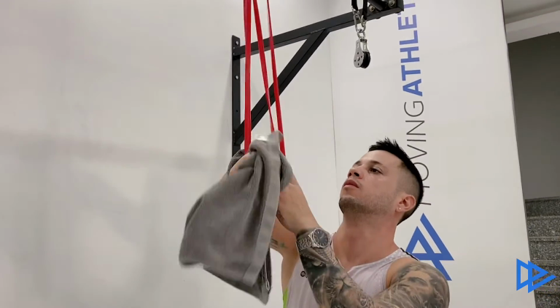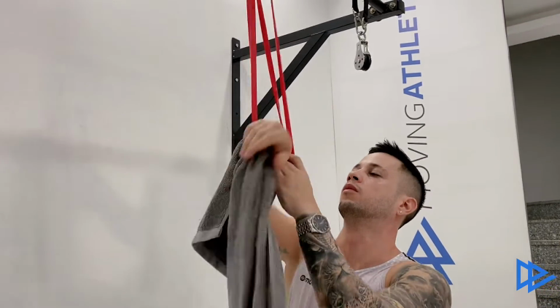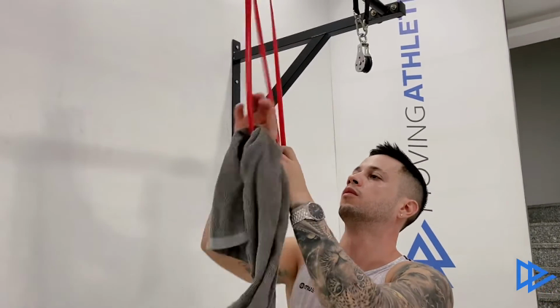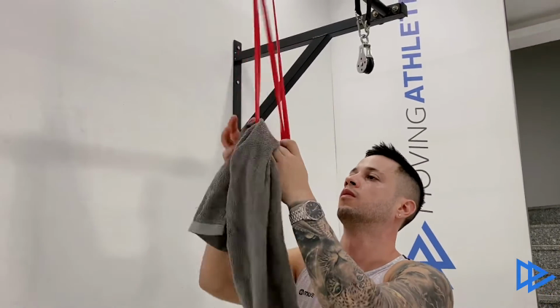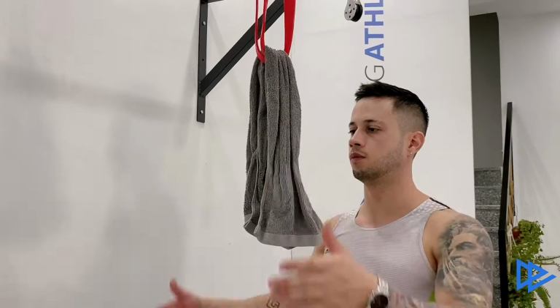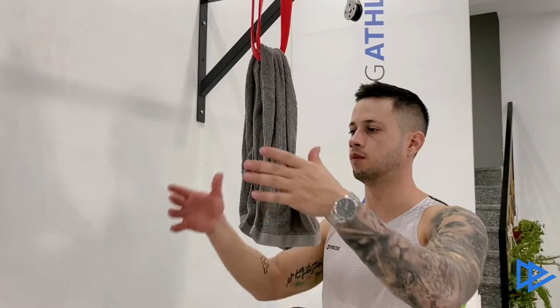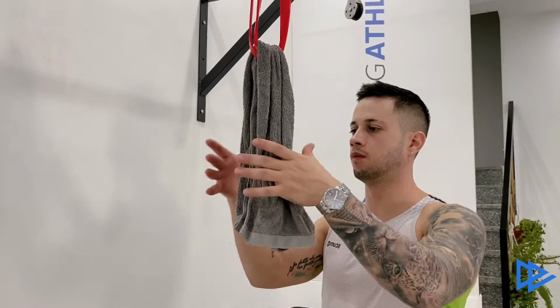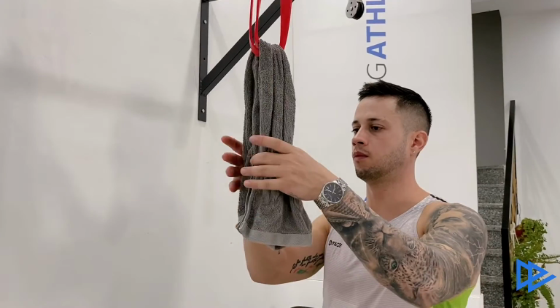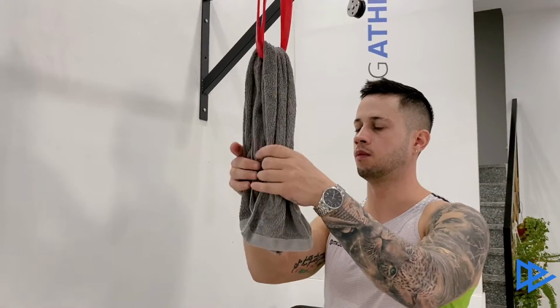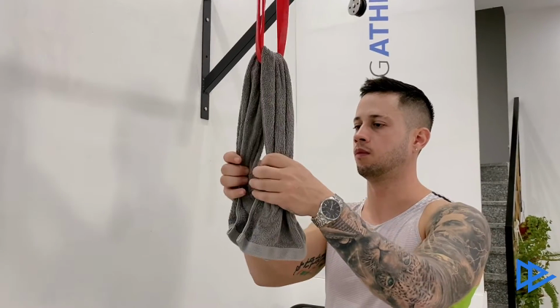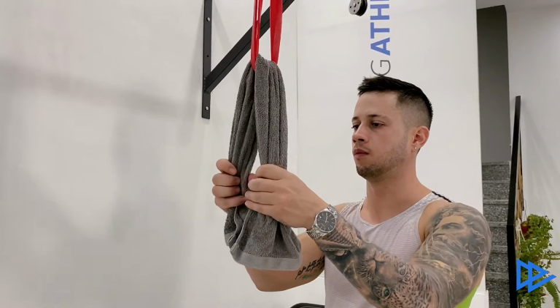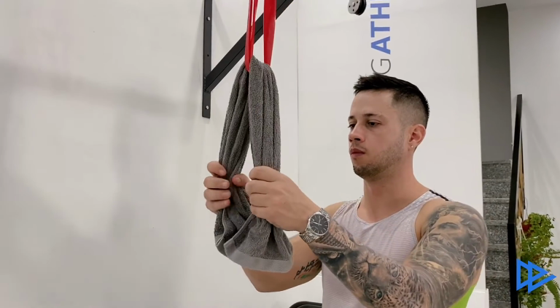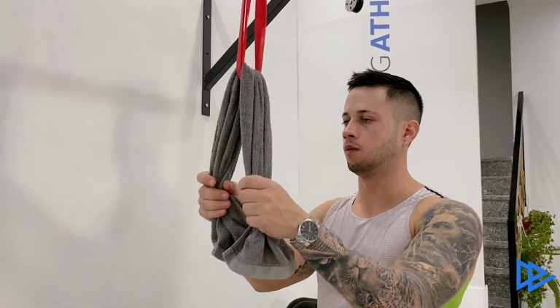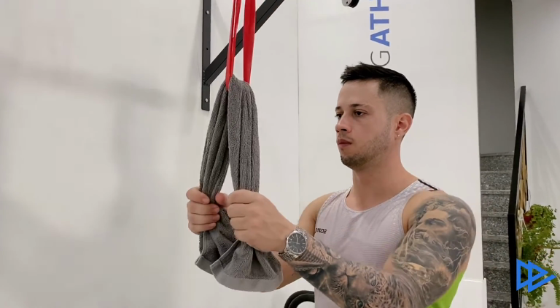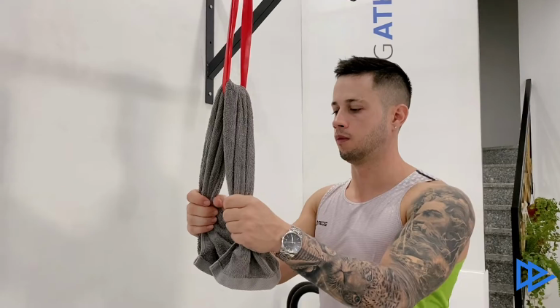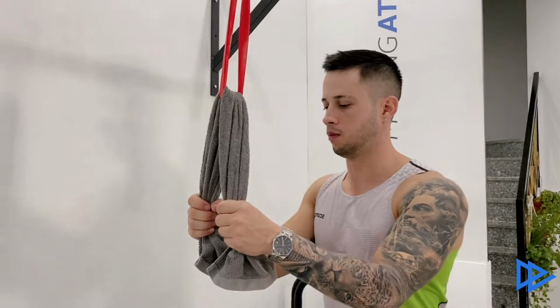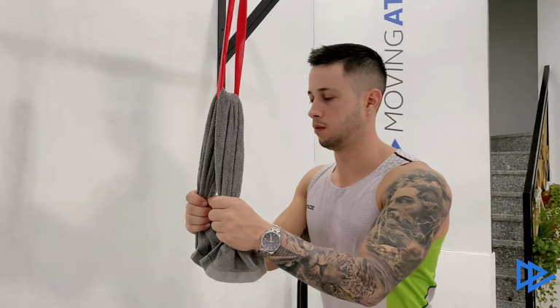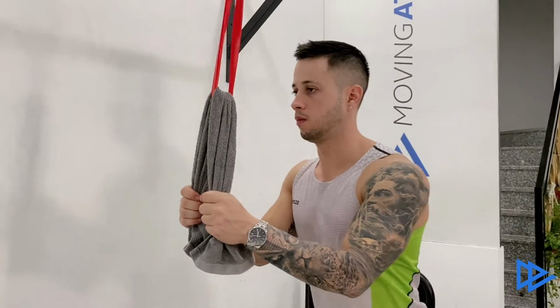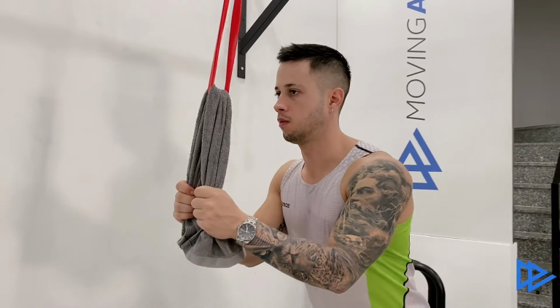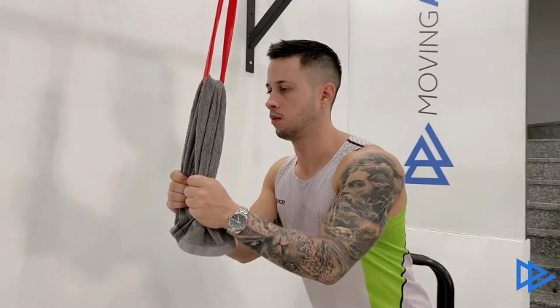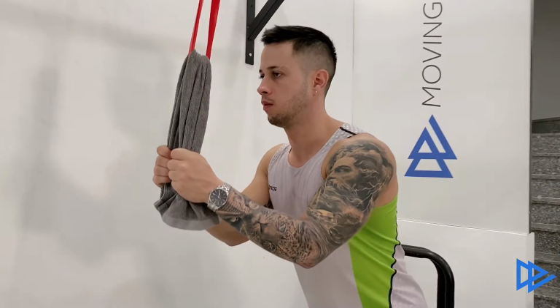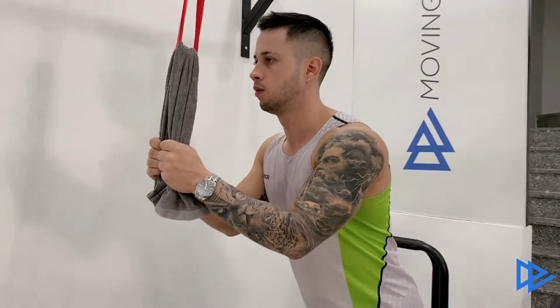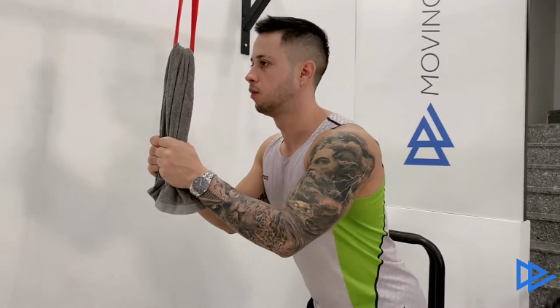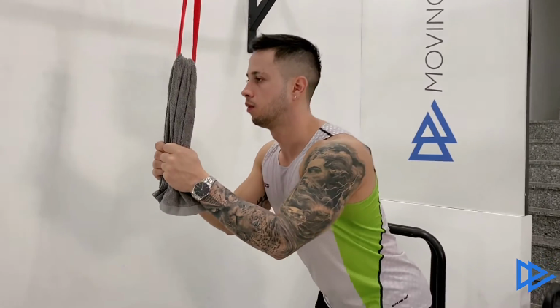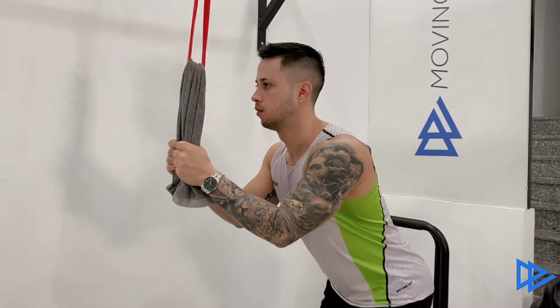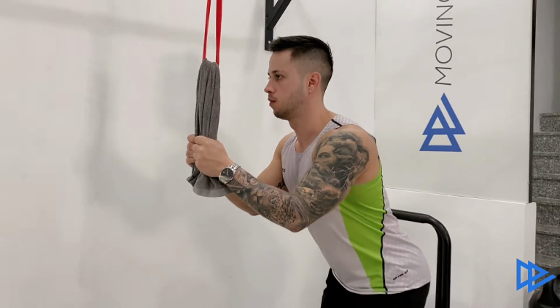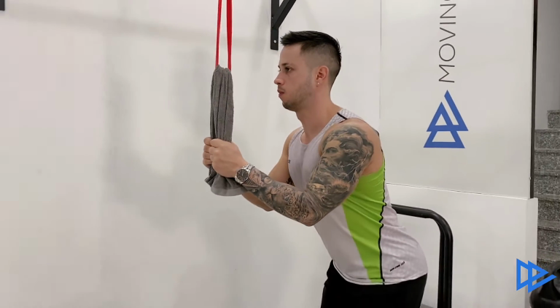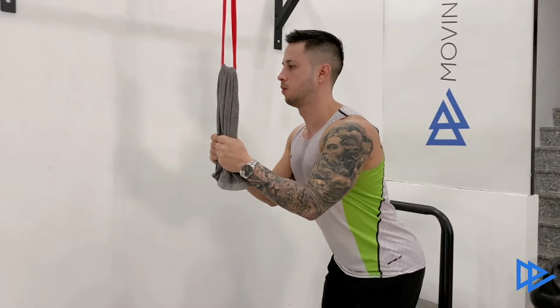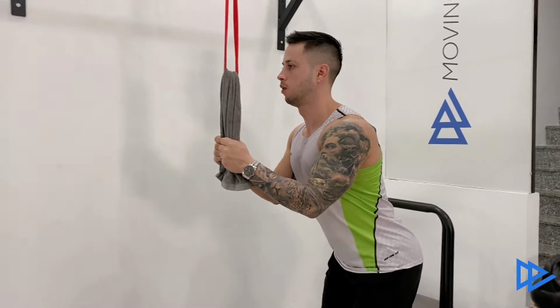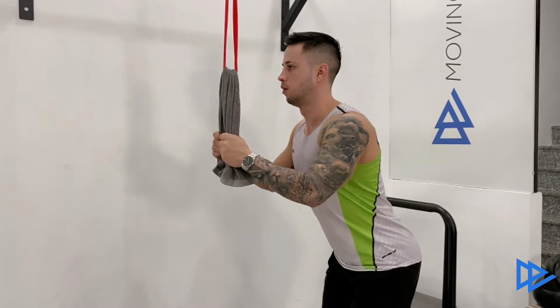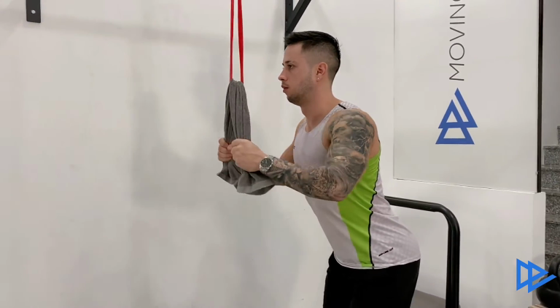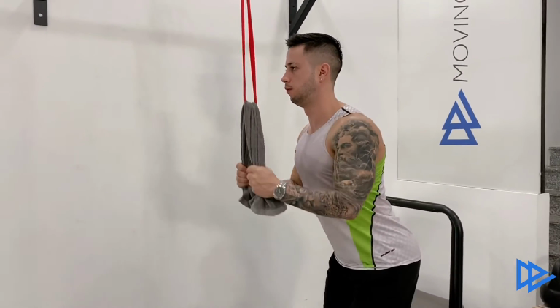Hold the towel, step back and slightly push your hips back. Lock your elbows next to your body.